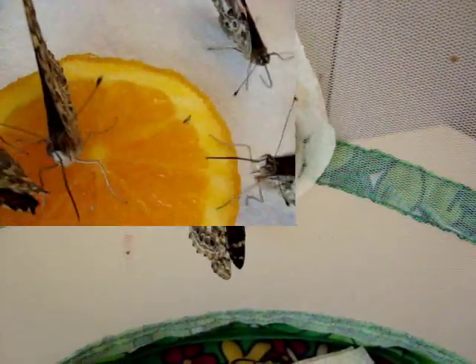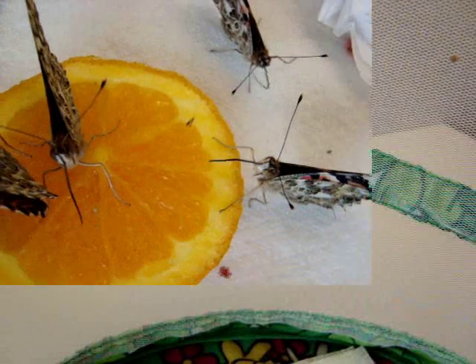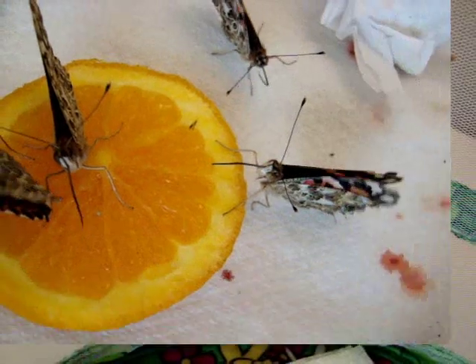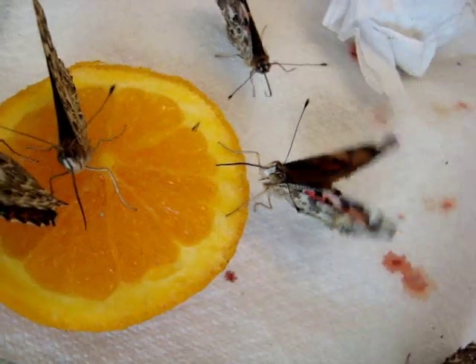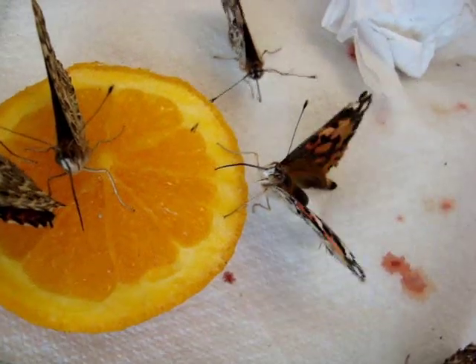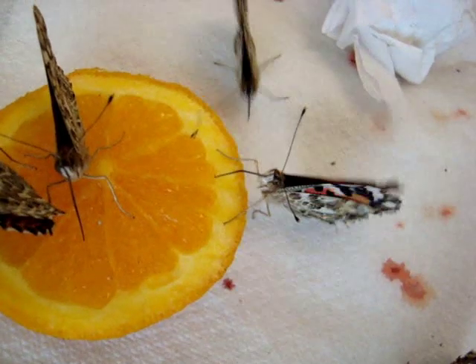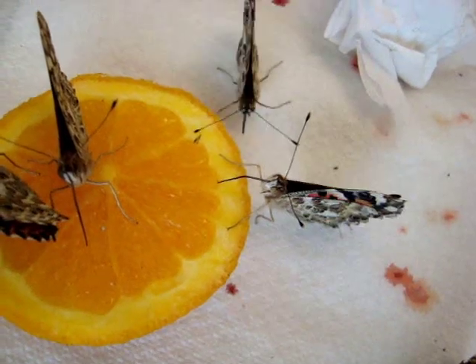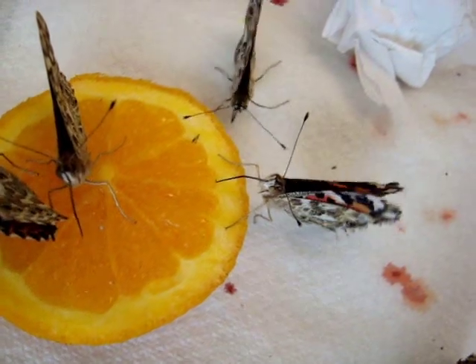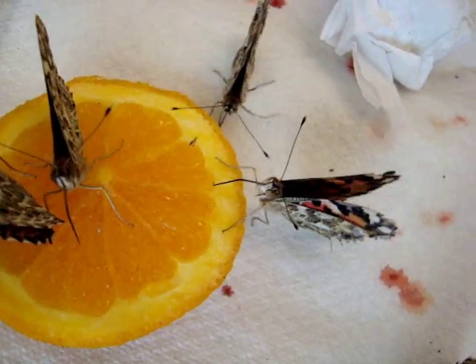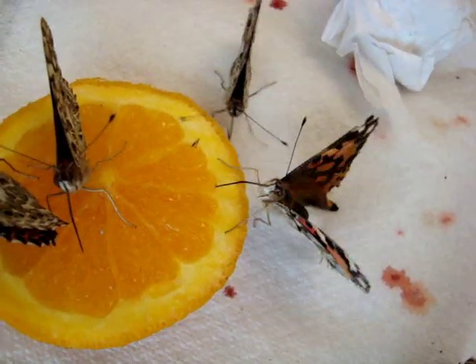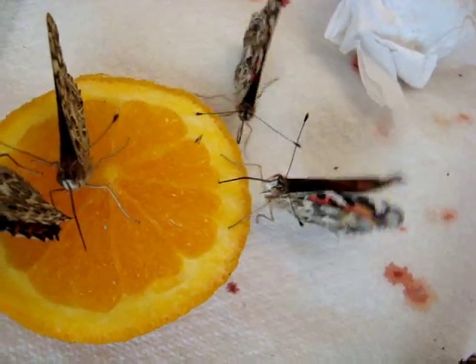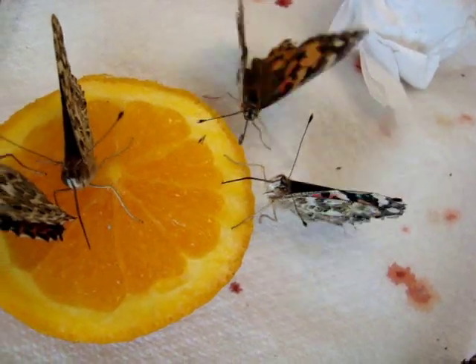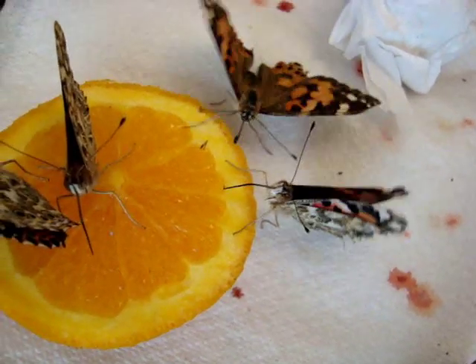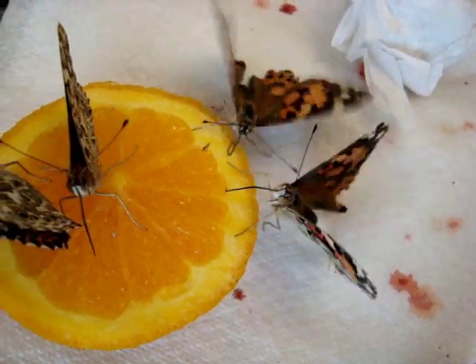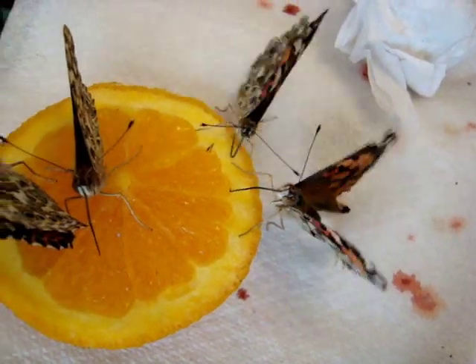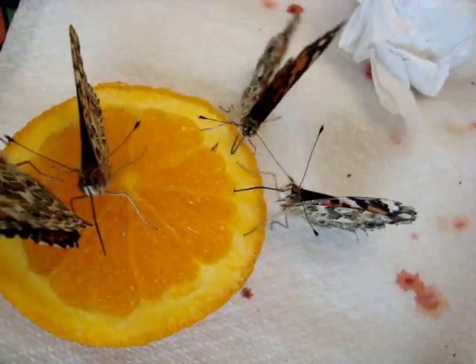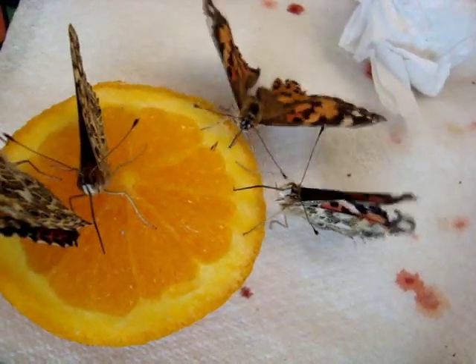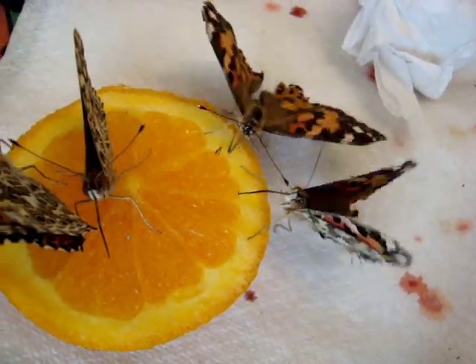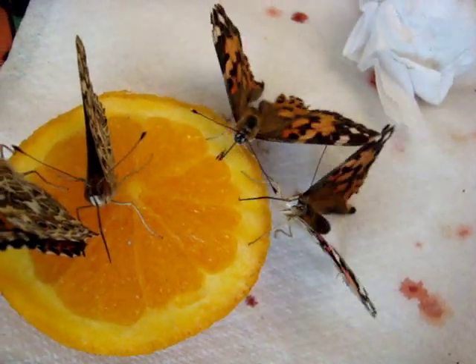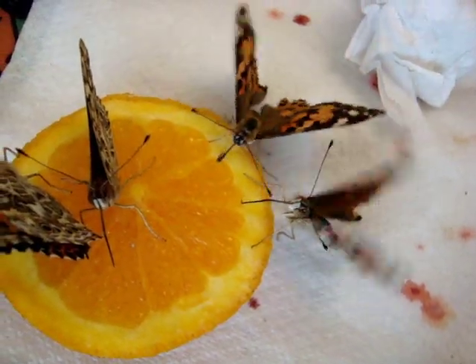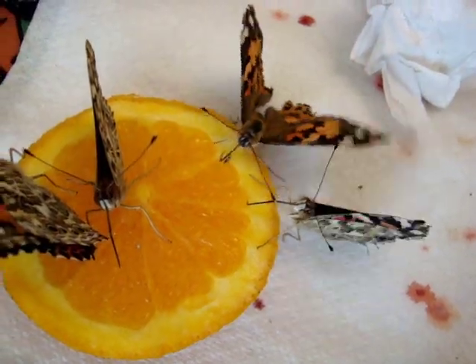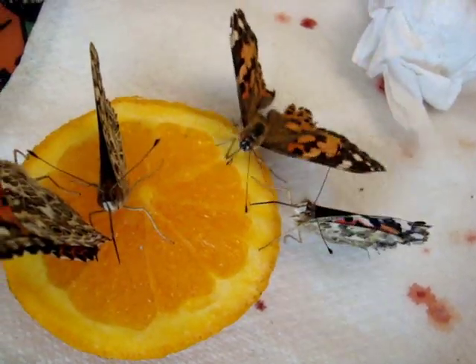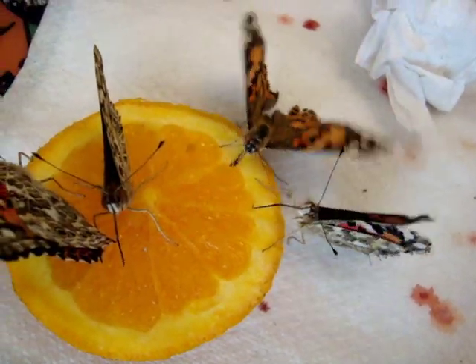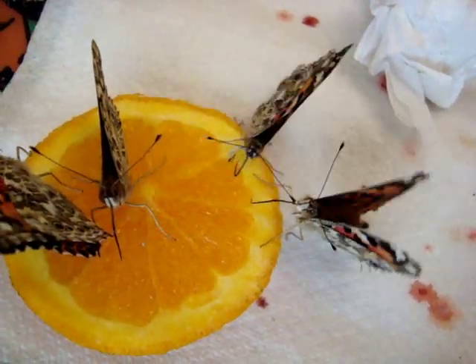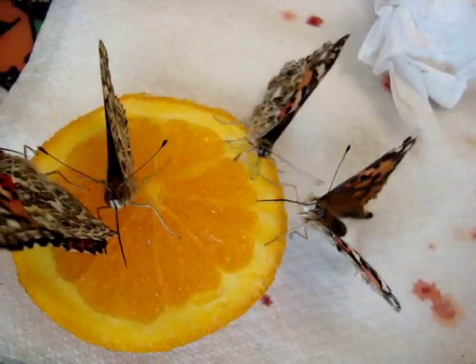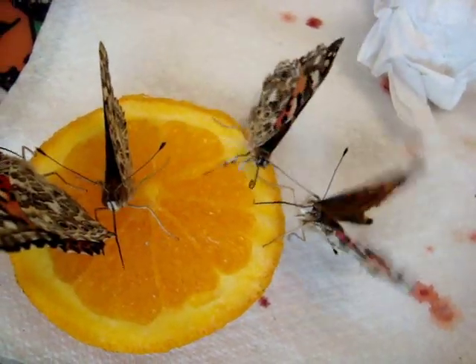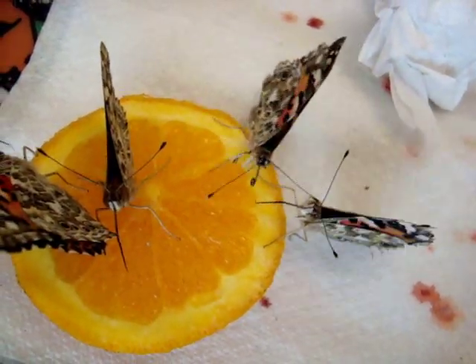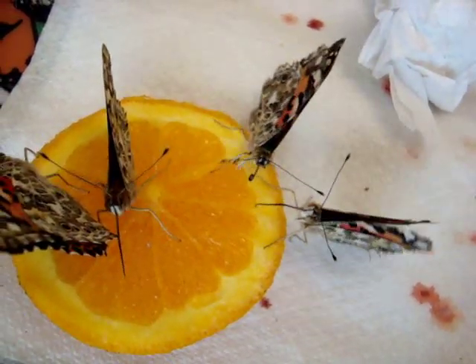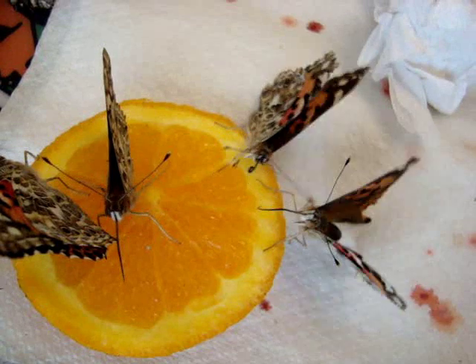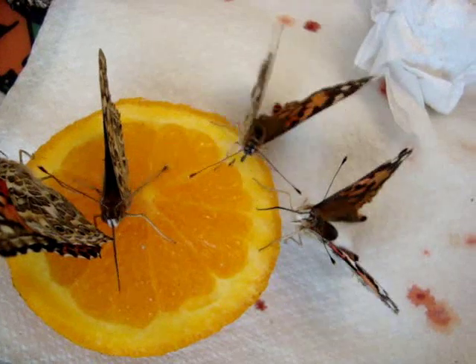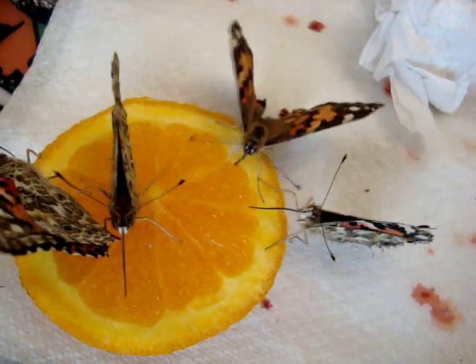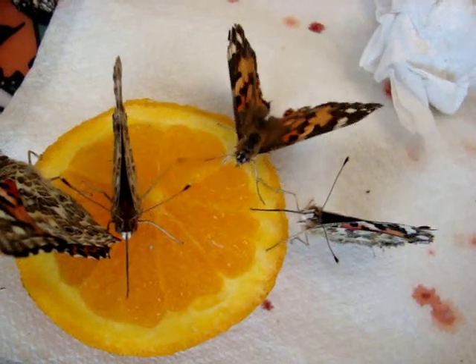Soon it's ready to eat through its long, unfurled proboscis. It enjoys fresh fruit or sugar water.